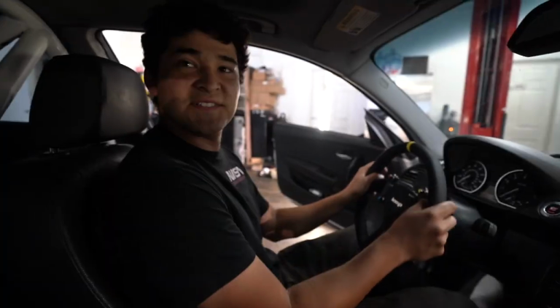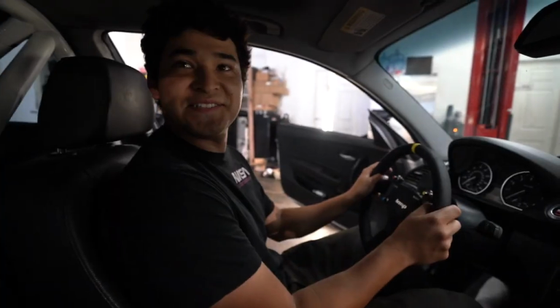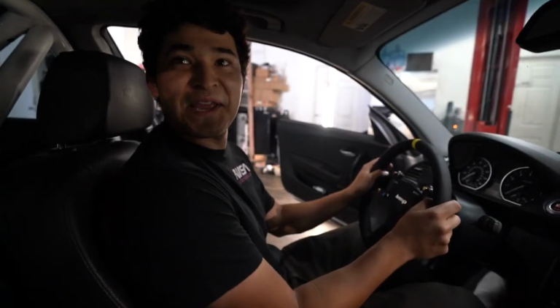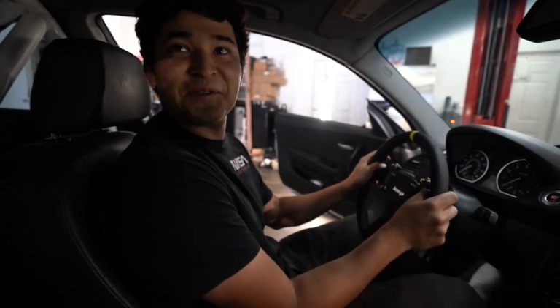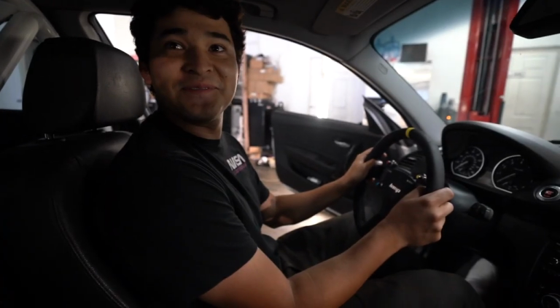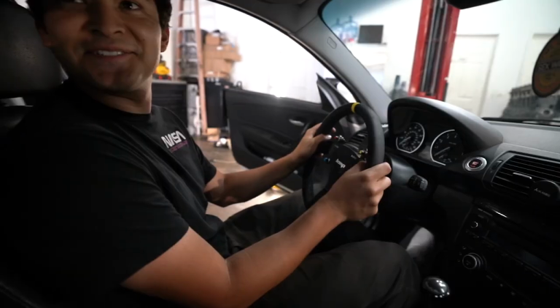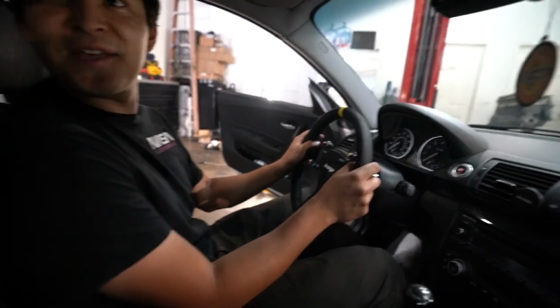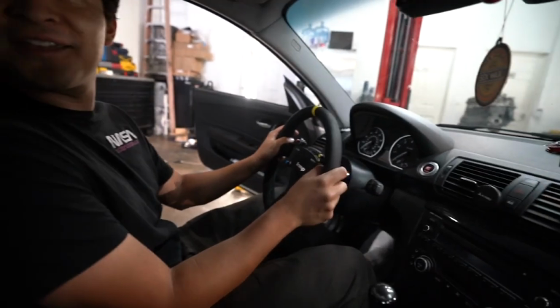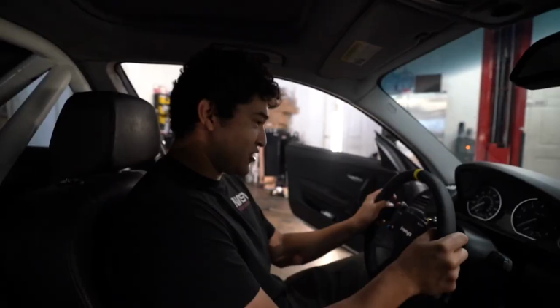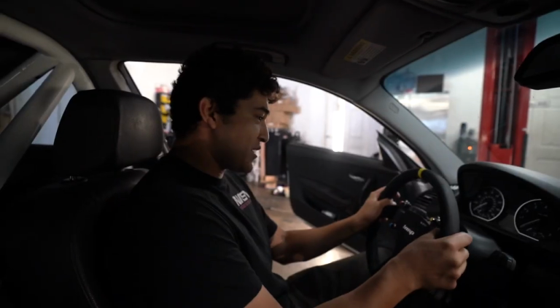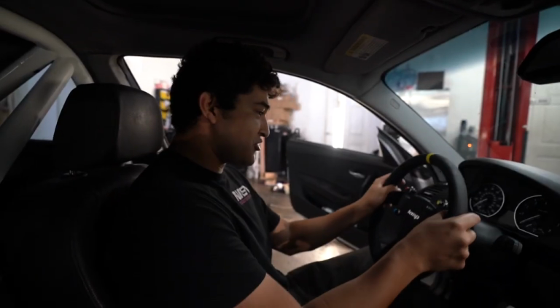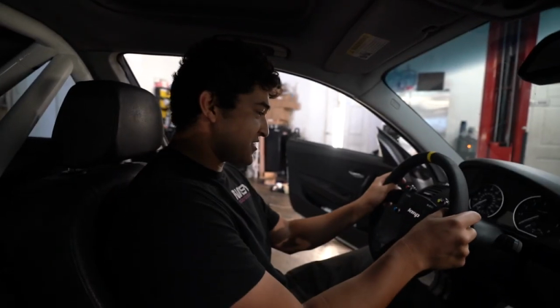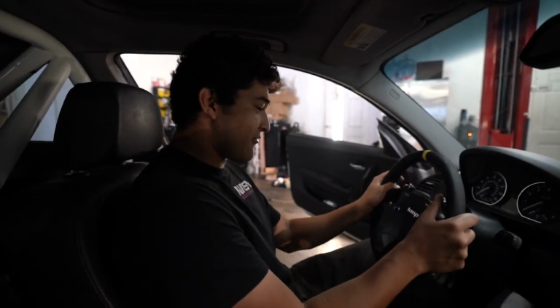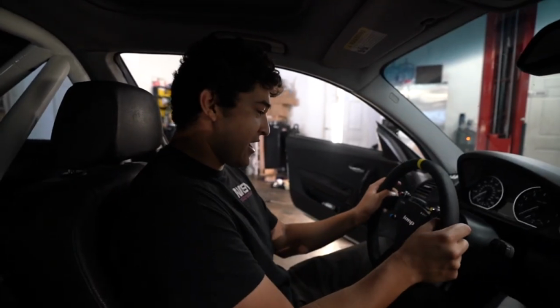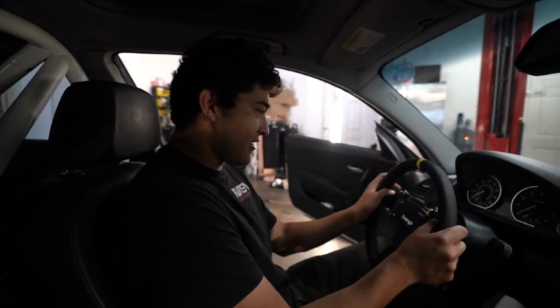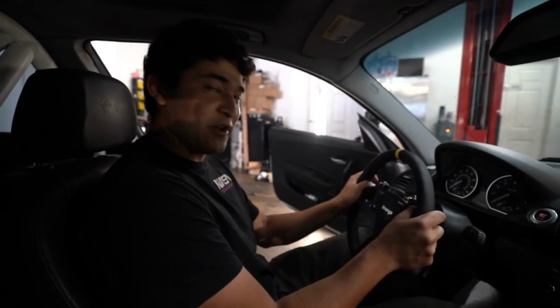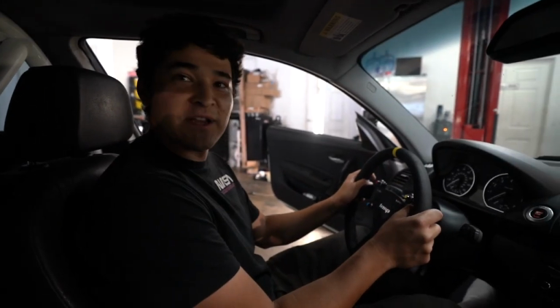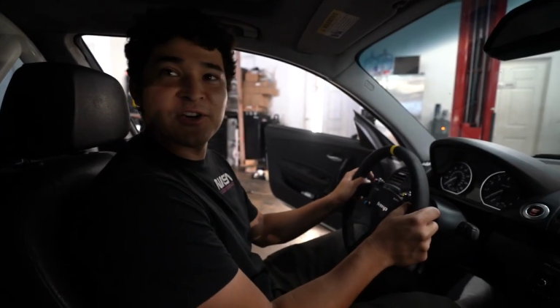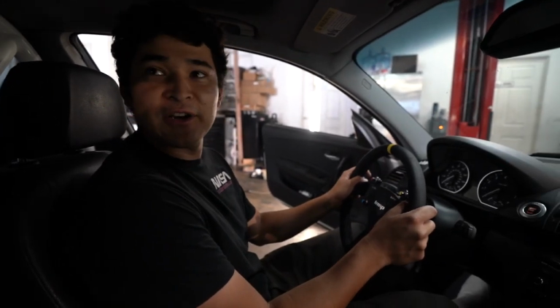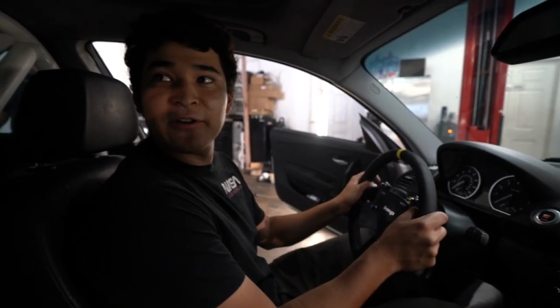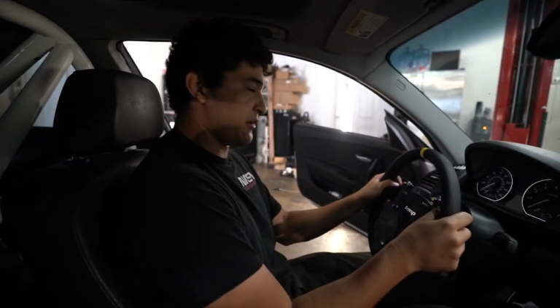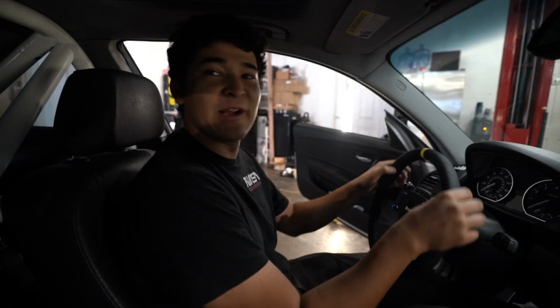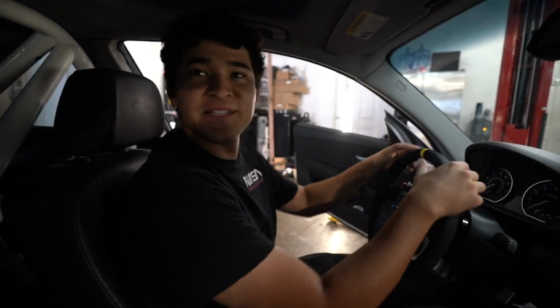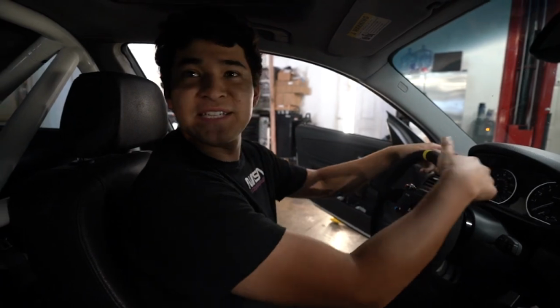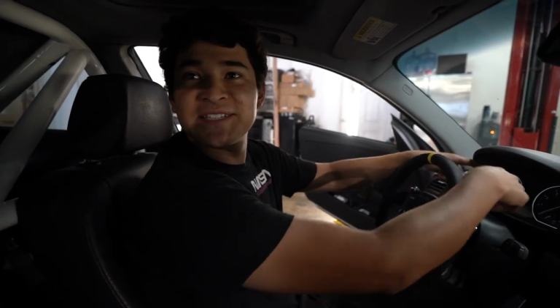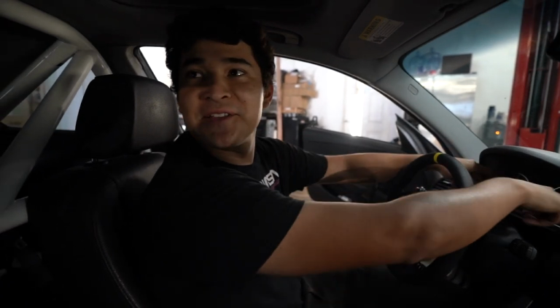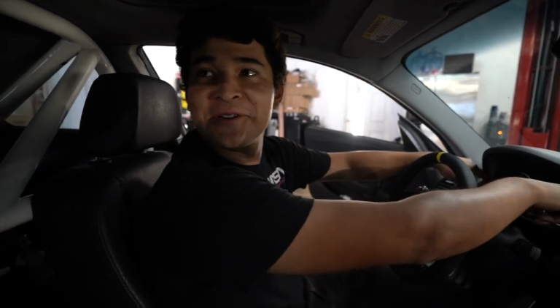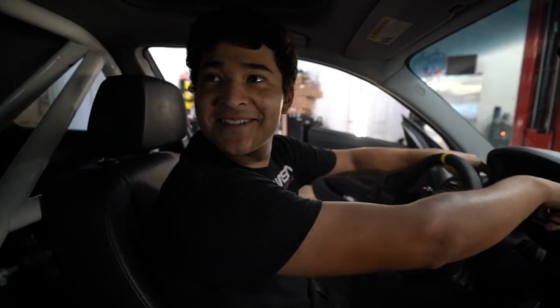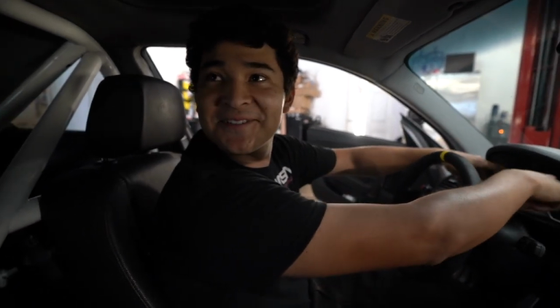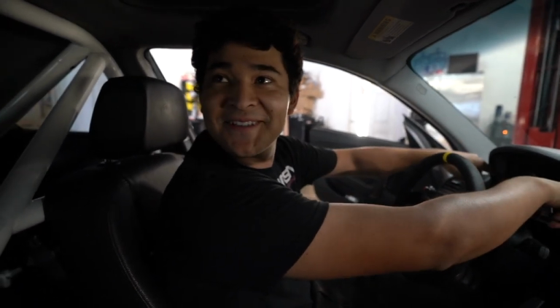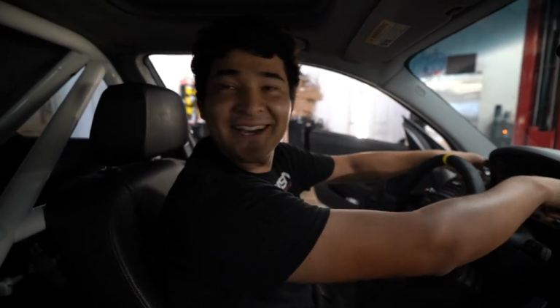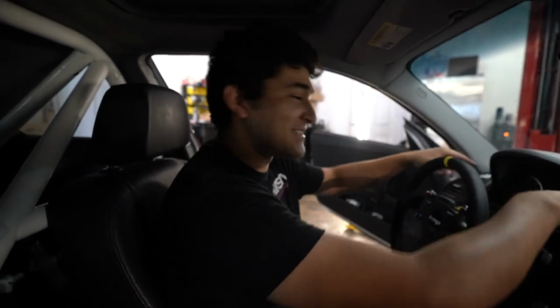This is insane, dude. This is like dream-come-true stuff right here. It's like being a race car driver. I can't believe this is all going down tomorrow.